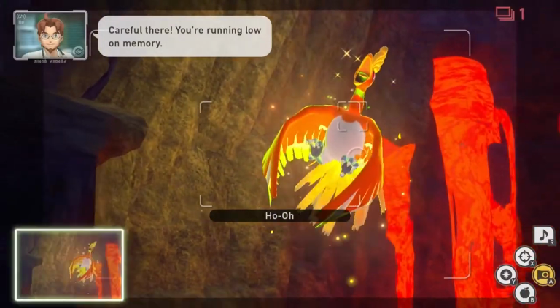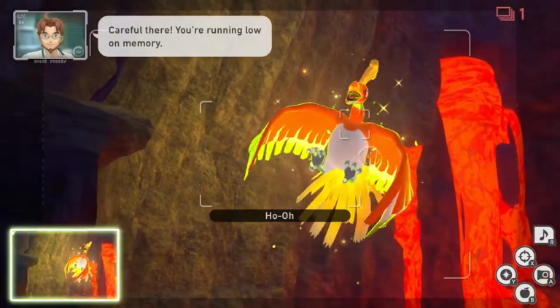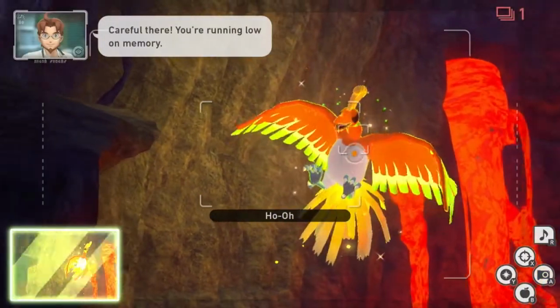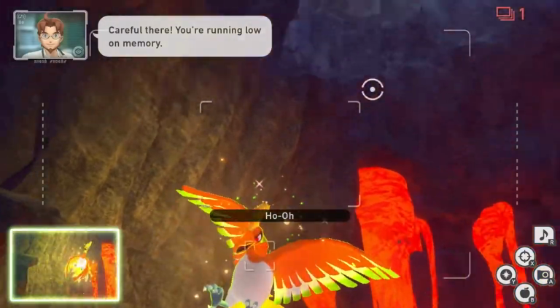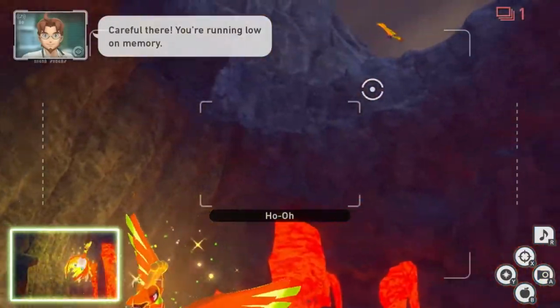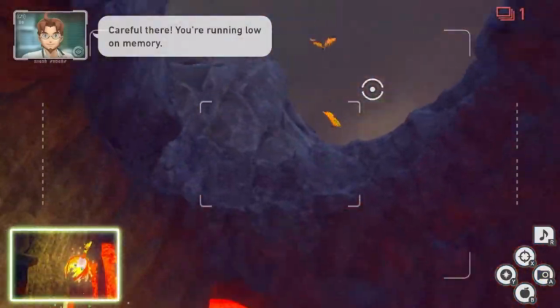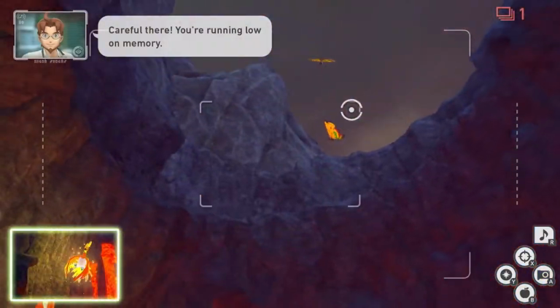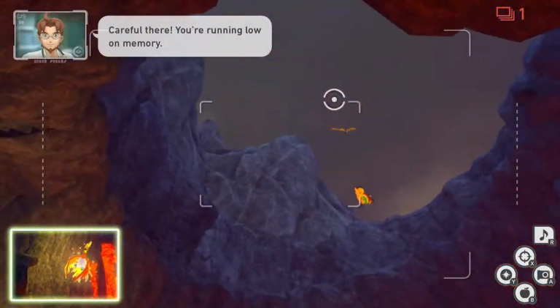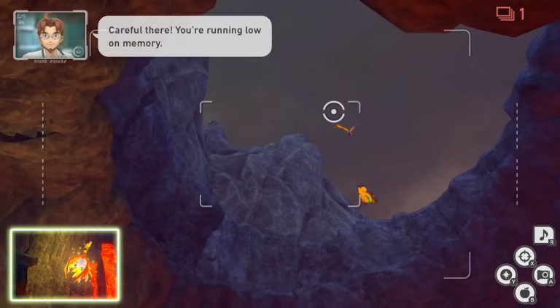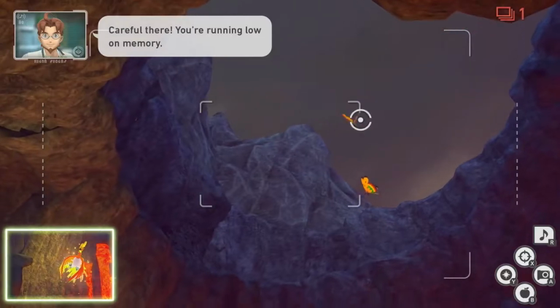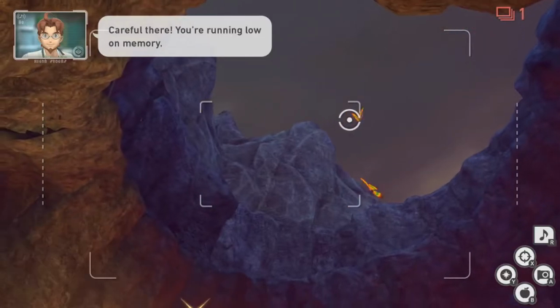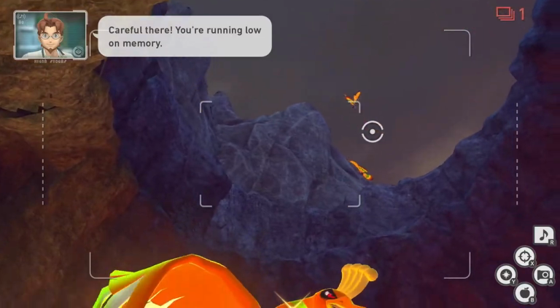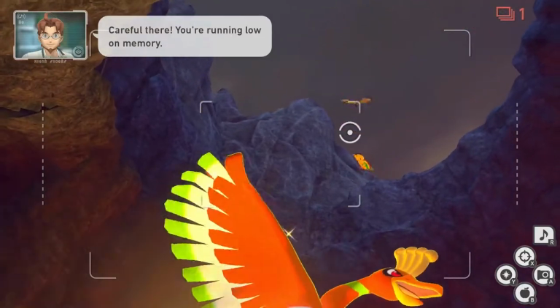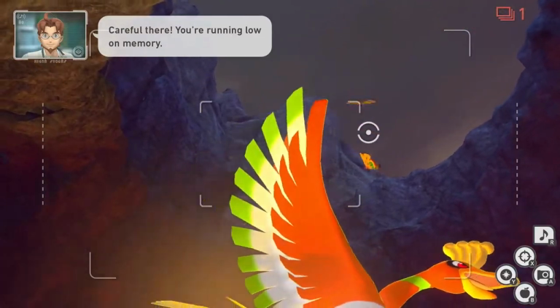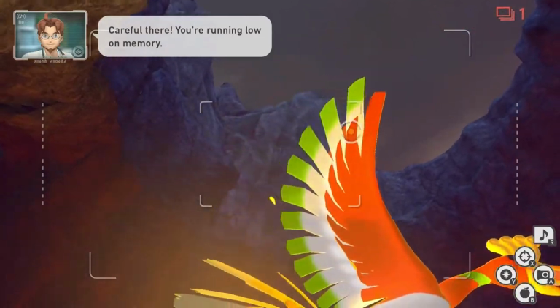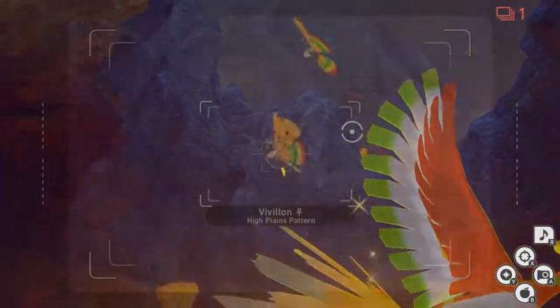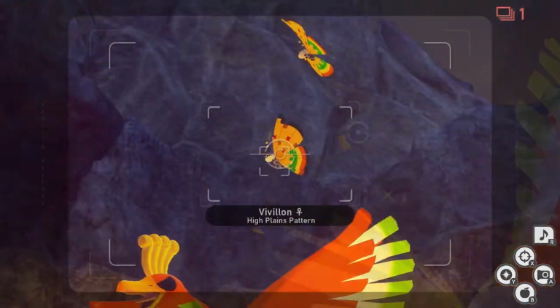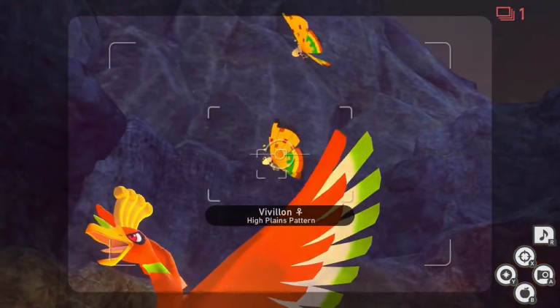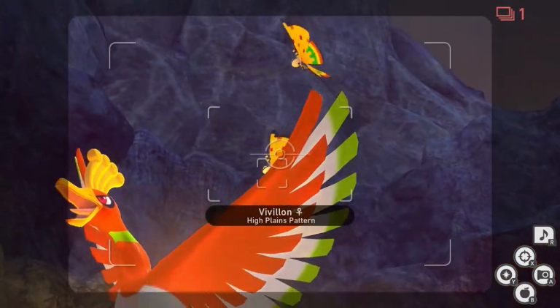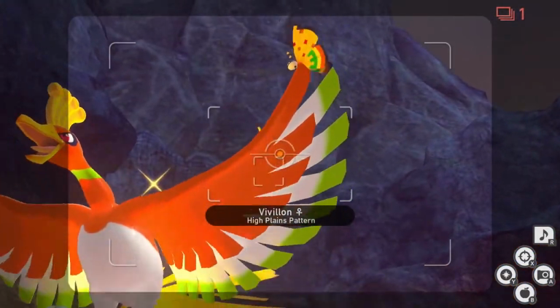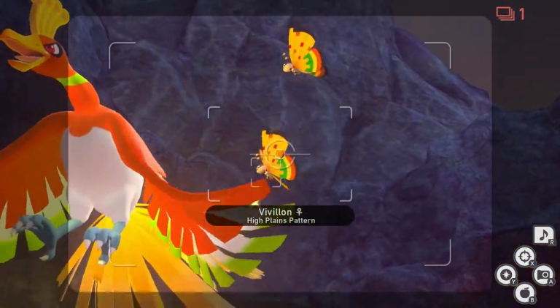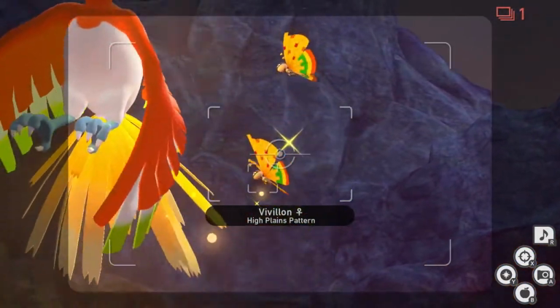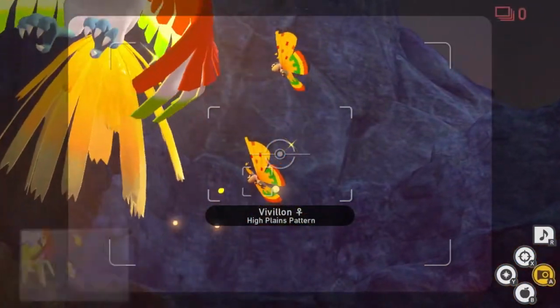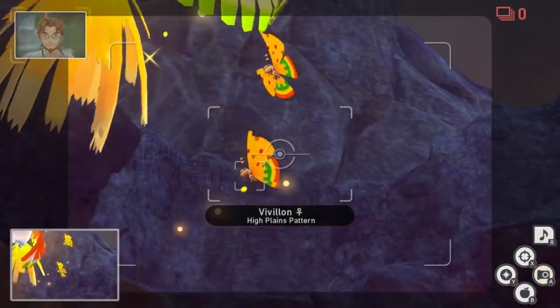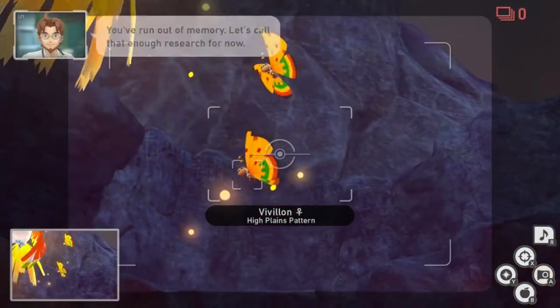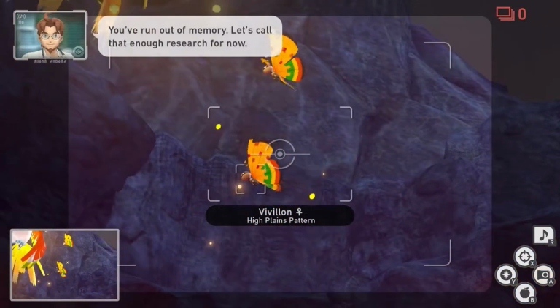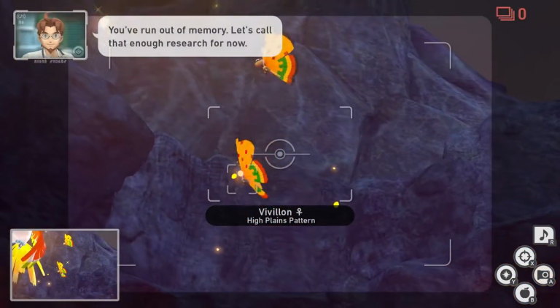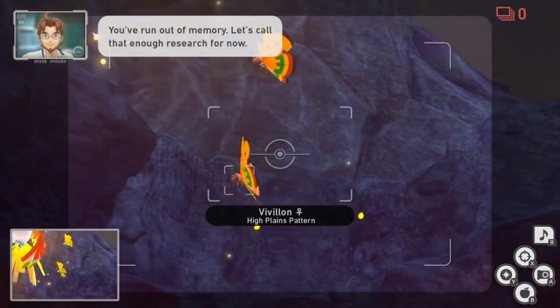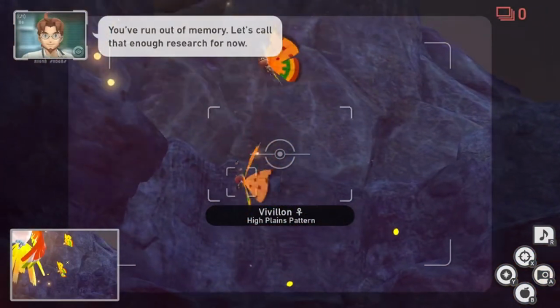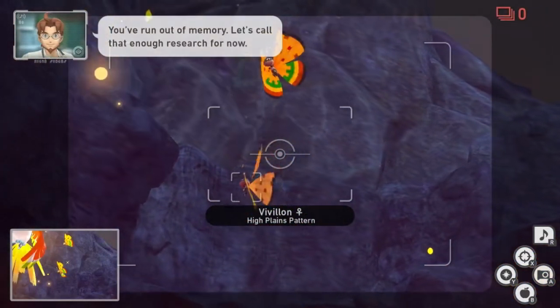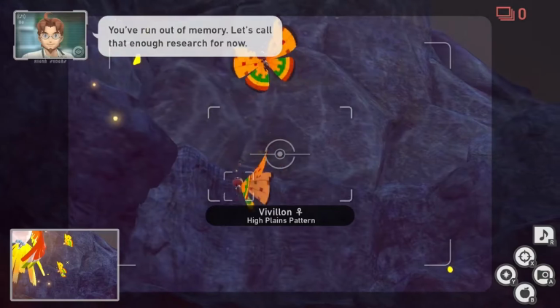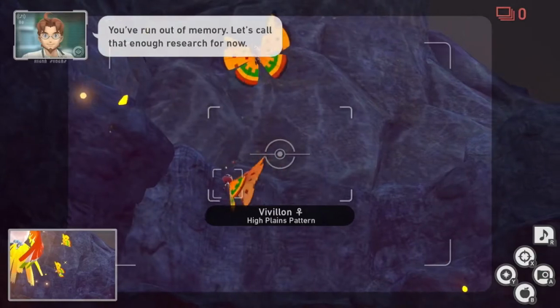Now you have one photo left. If you hit Luxray correctly, Vivillon will be up top. Take a picture of Vivillon with Ho-Oh in frame. Now you can quit and submit.